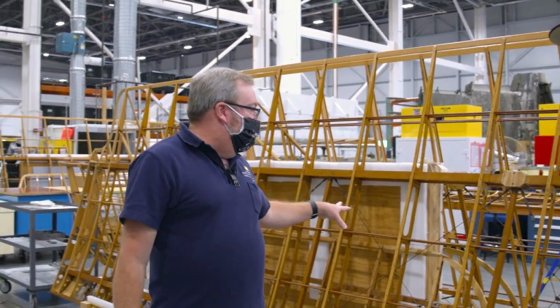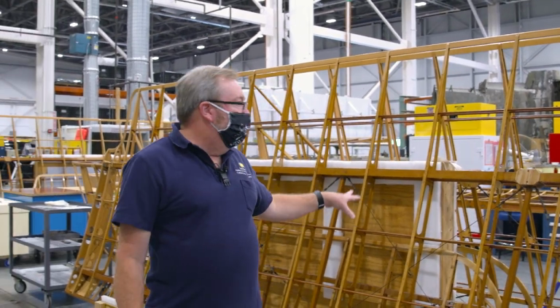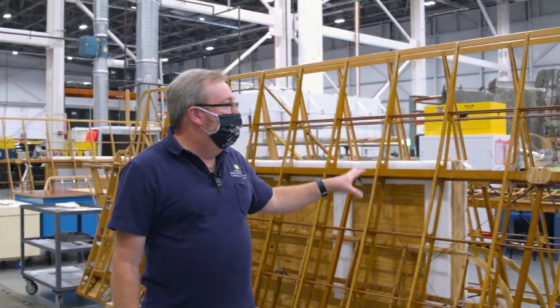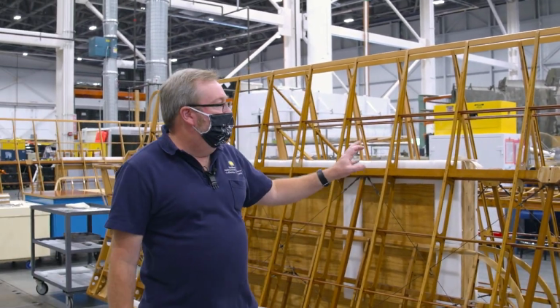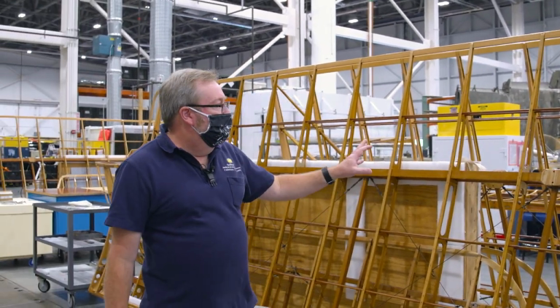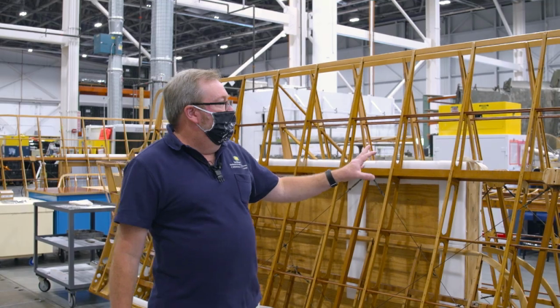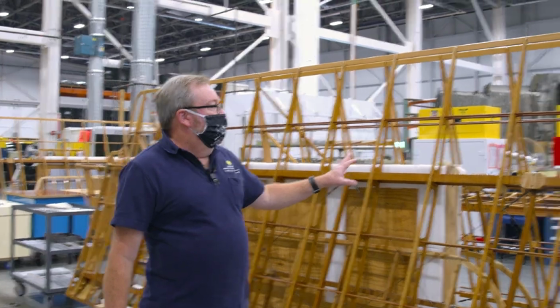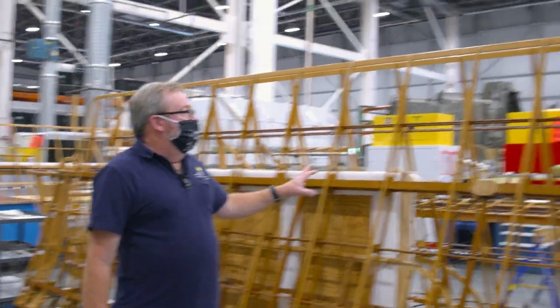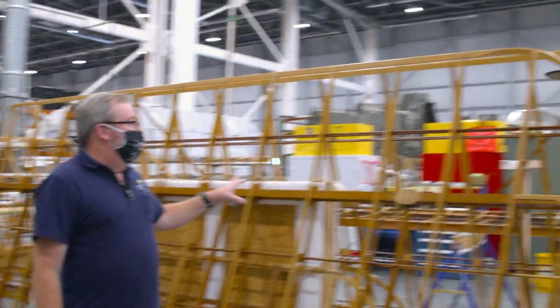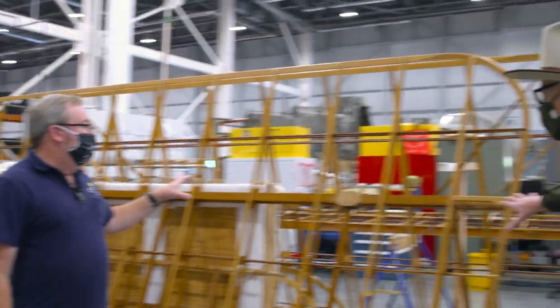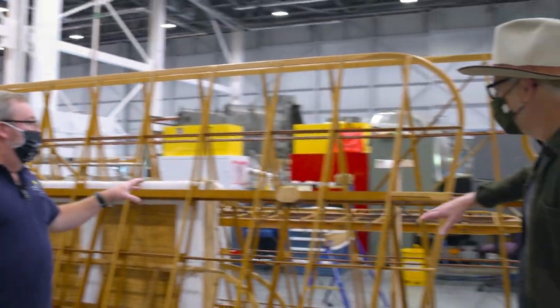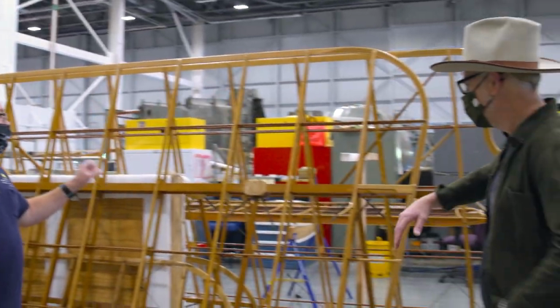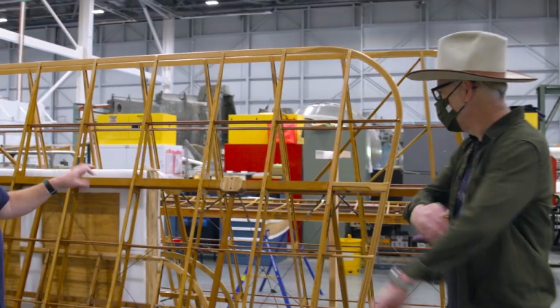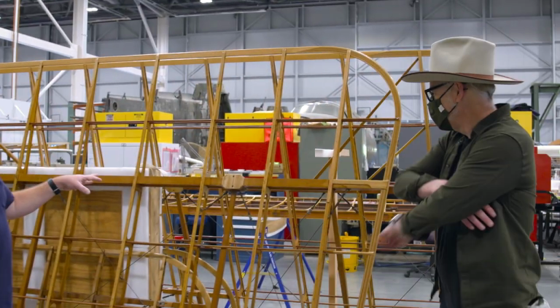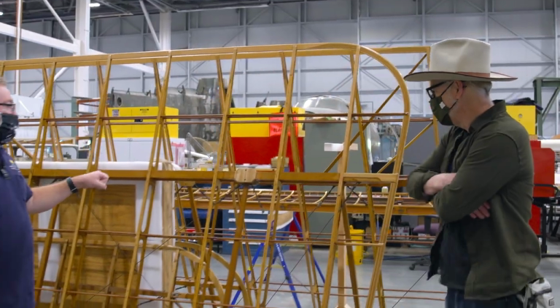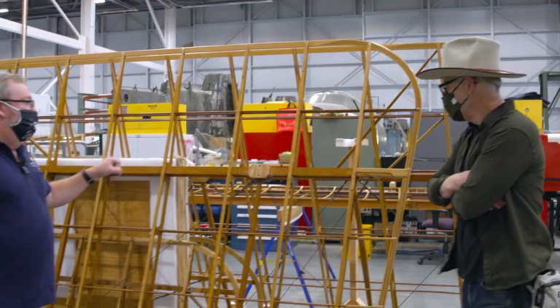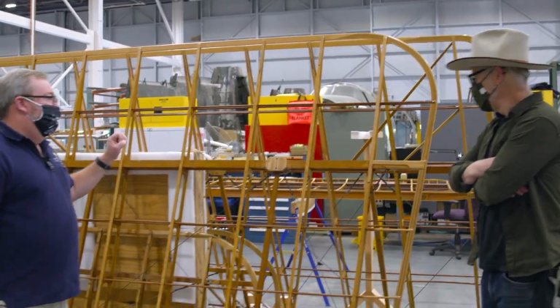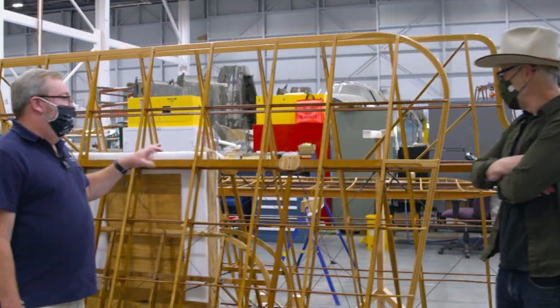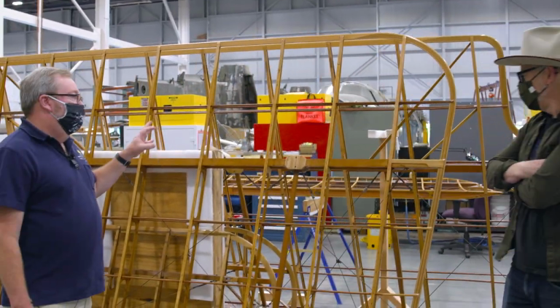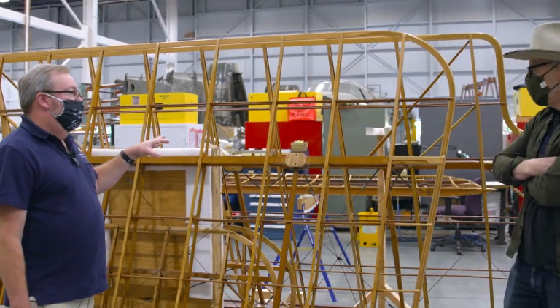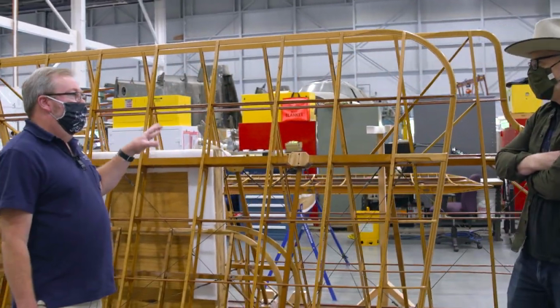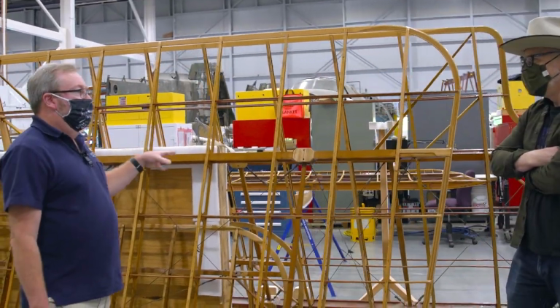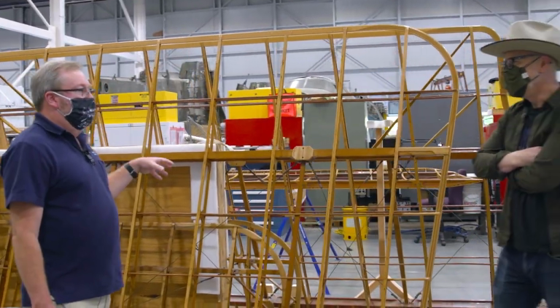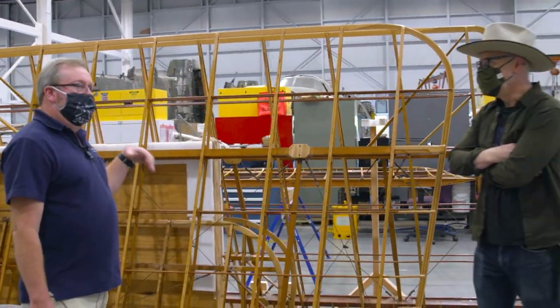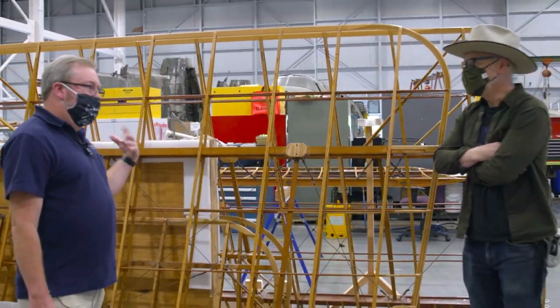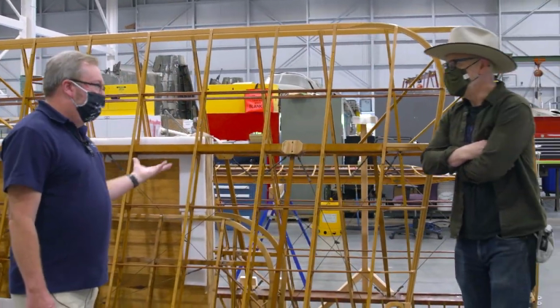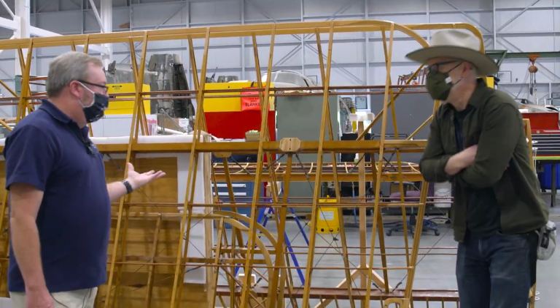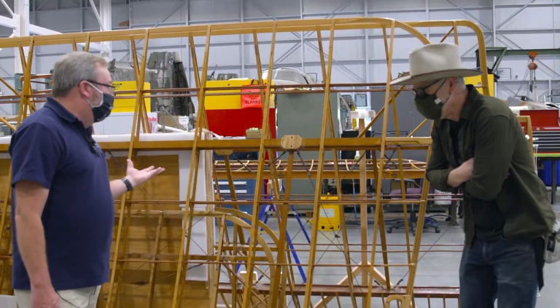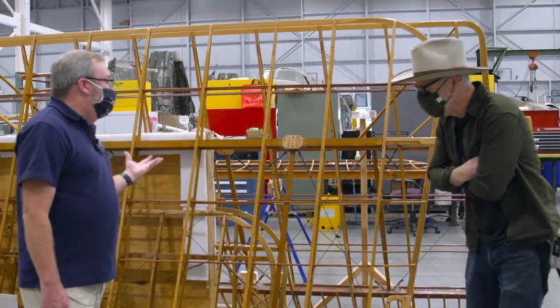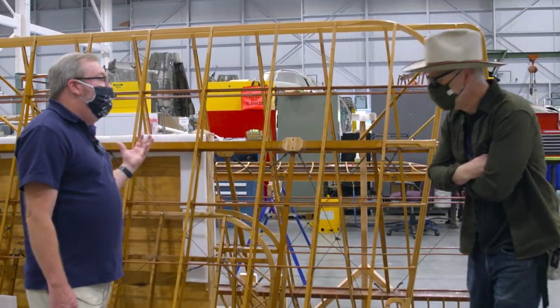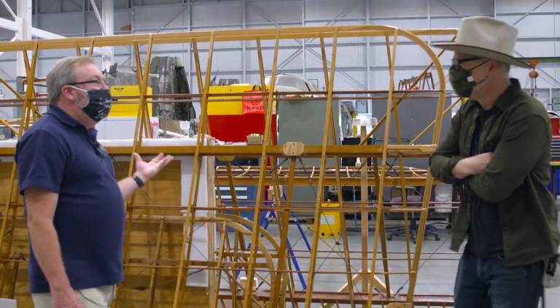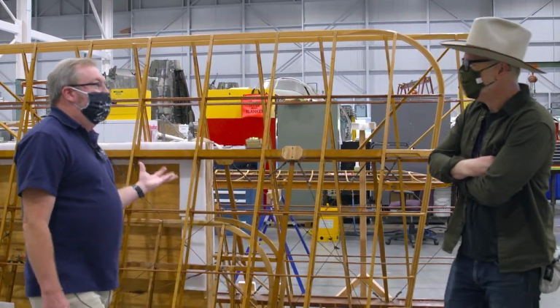This is the Lincoln Standard Hispano-Suiza J1. It's a mouthful, but it means a lot — it tells you what this aircraft's history is.